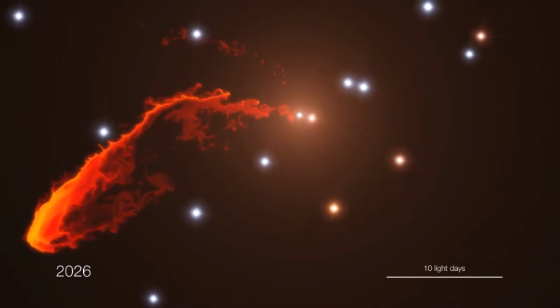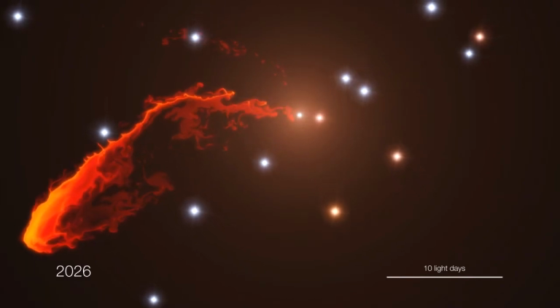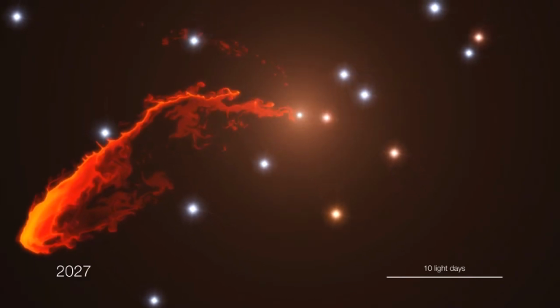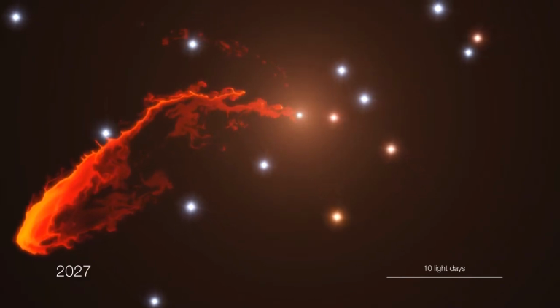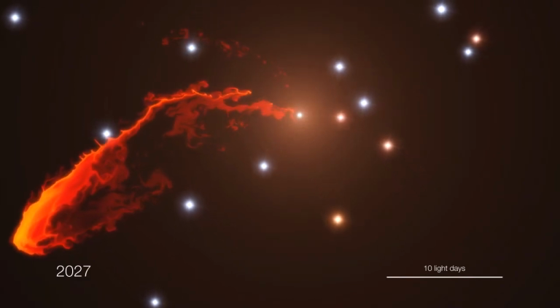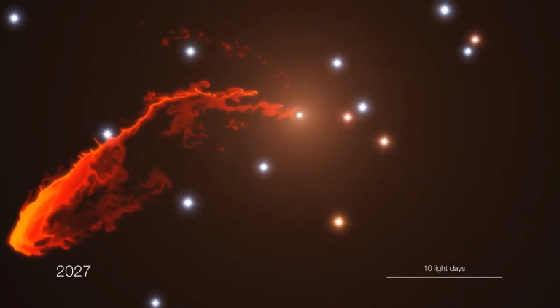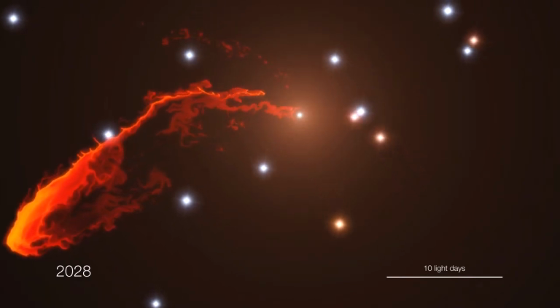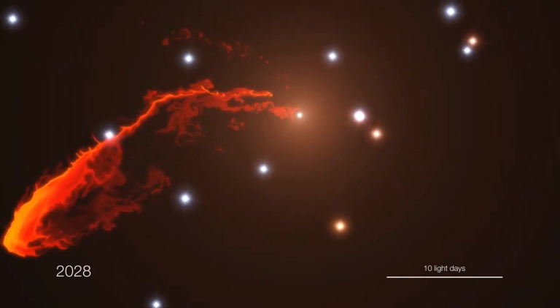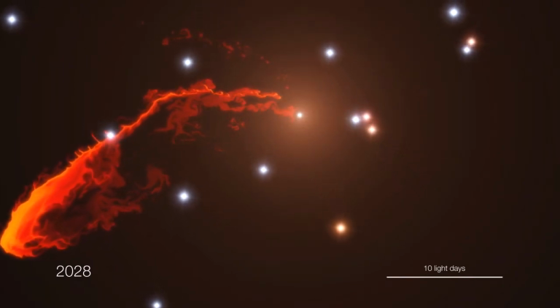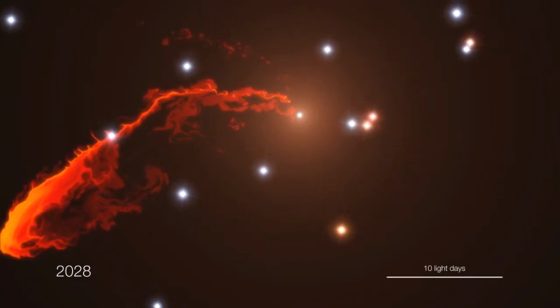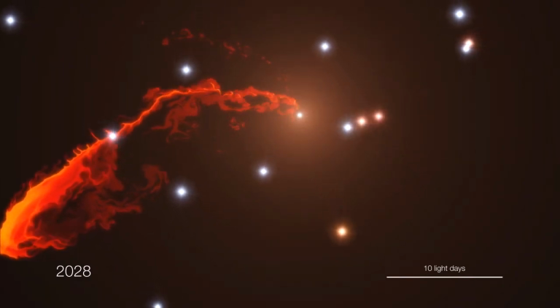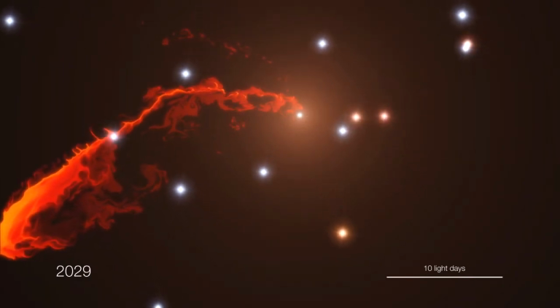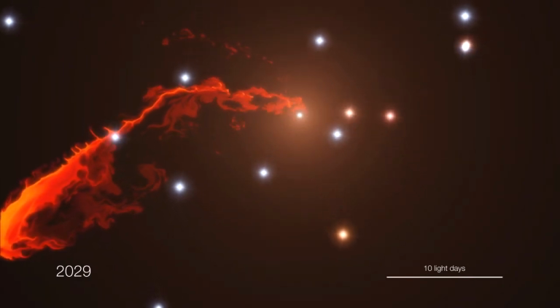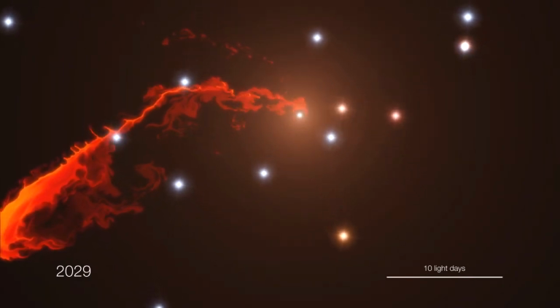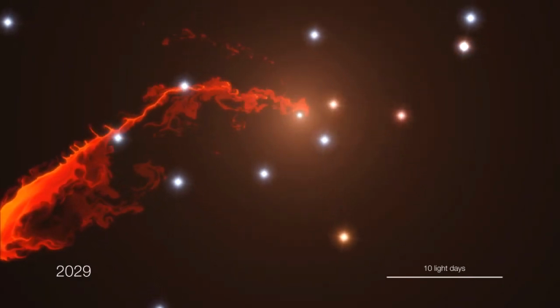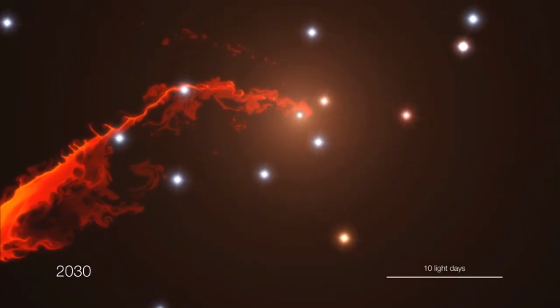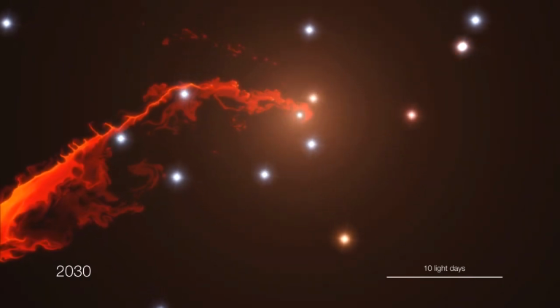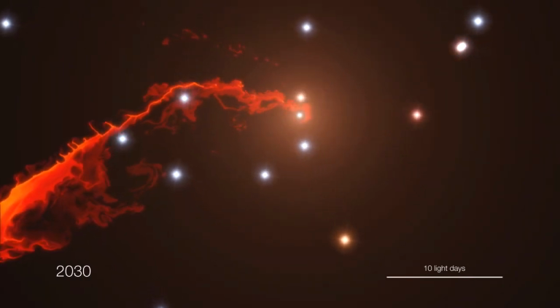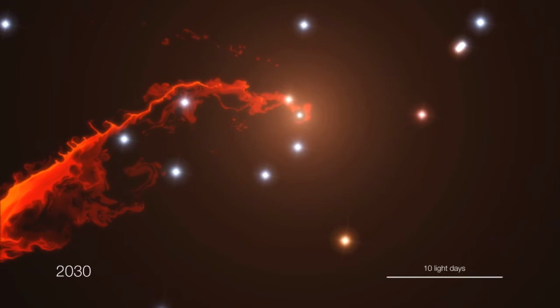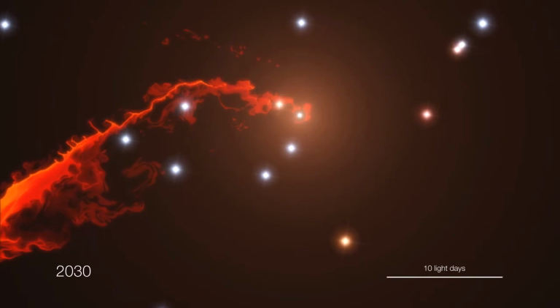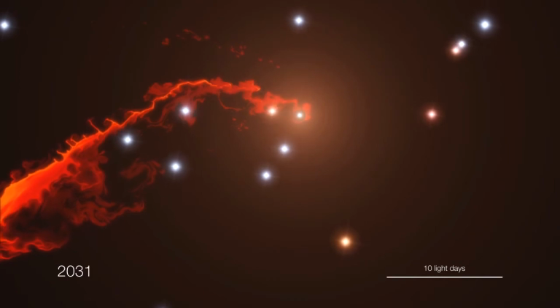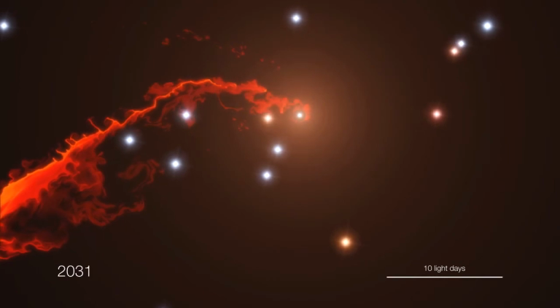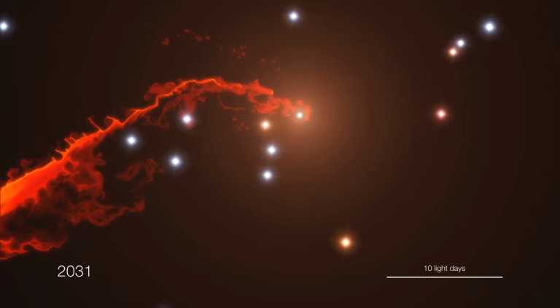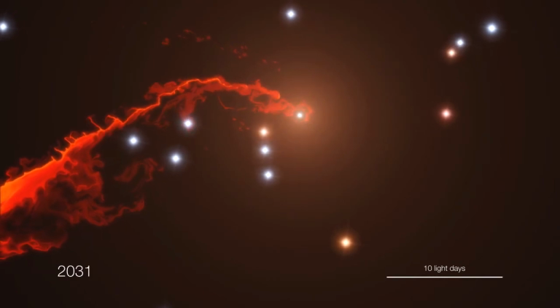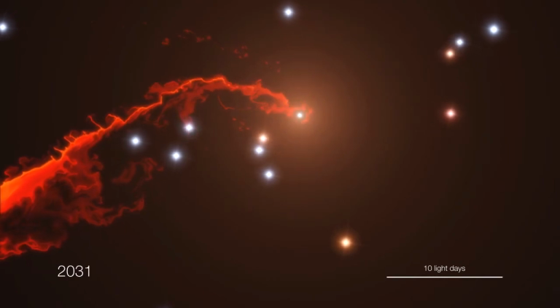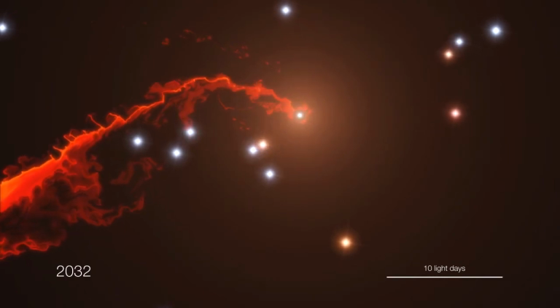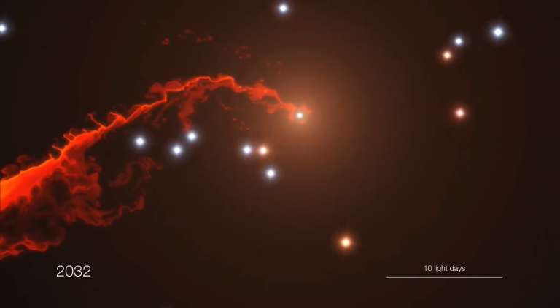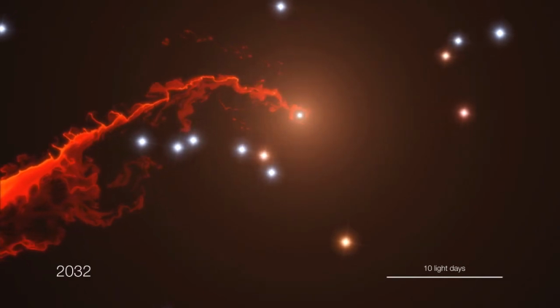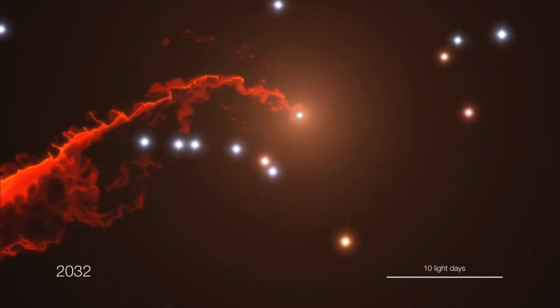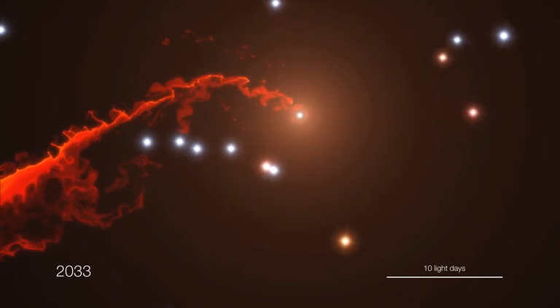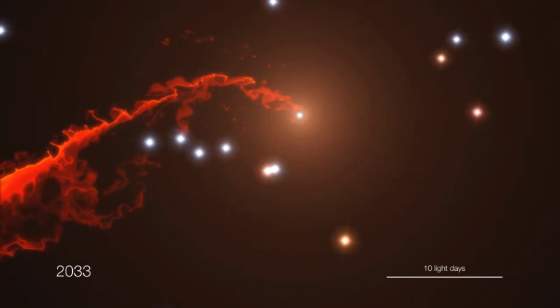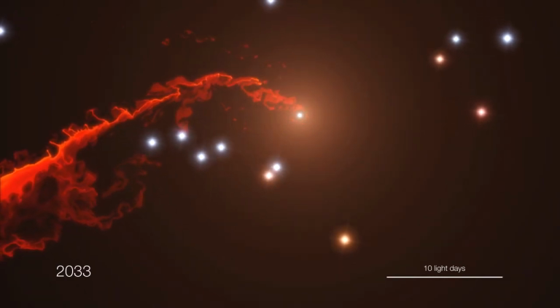For the scientists, this event is truly a unique chance to probe the hot gas around the black hole.